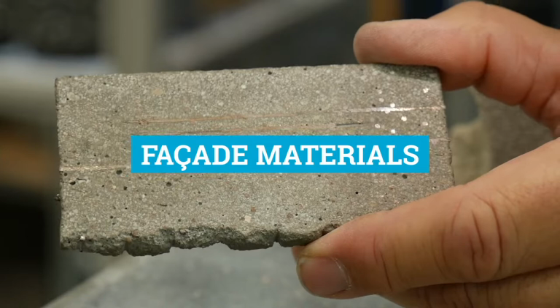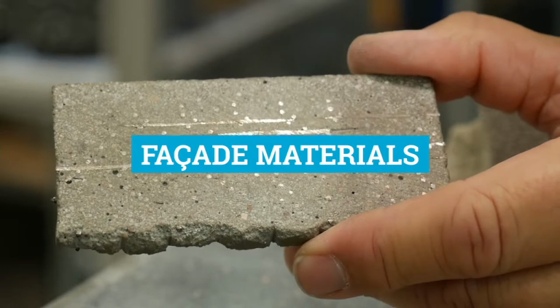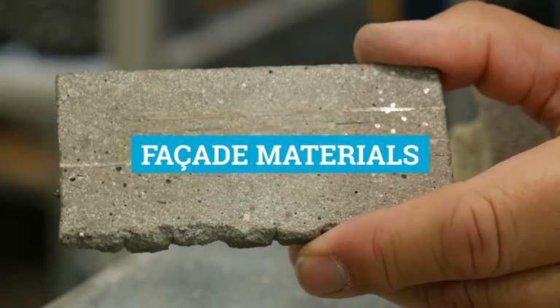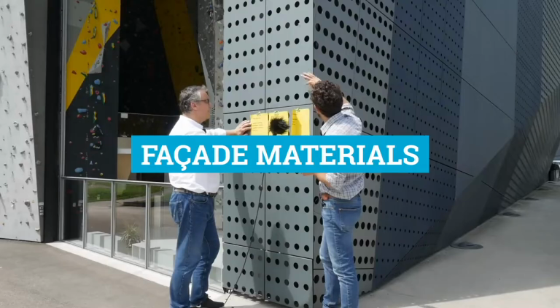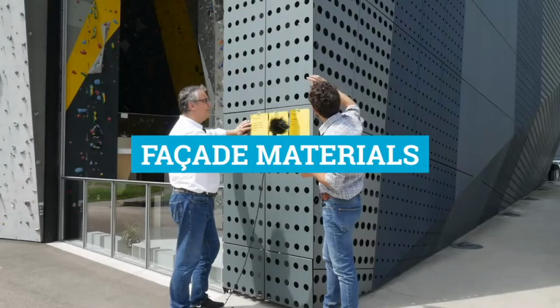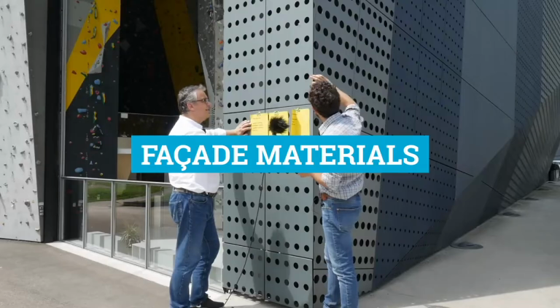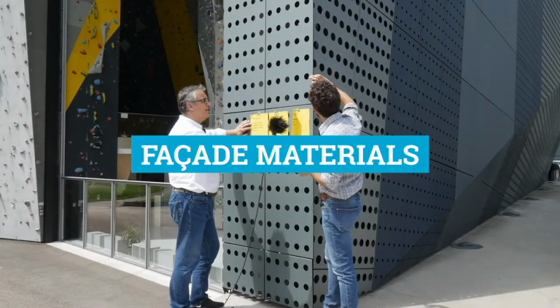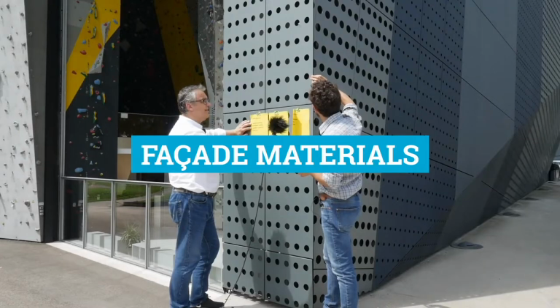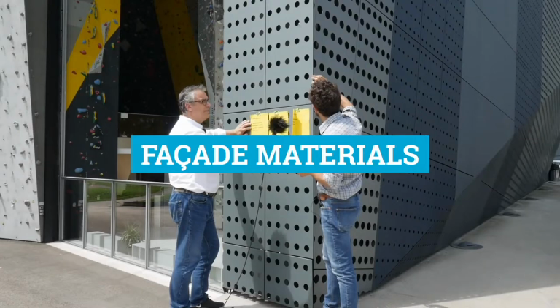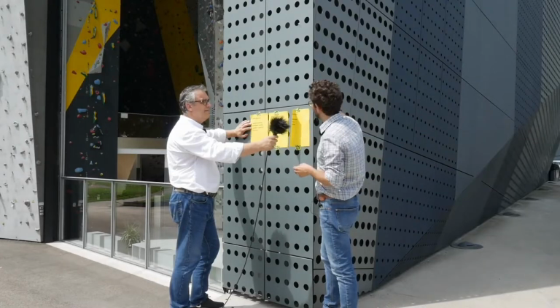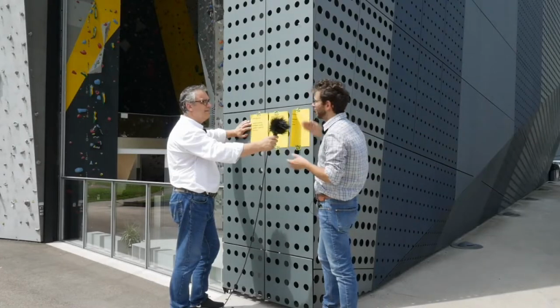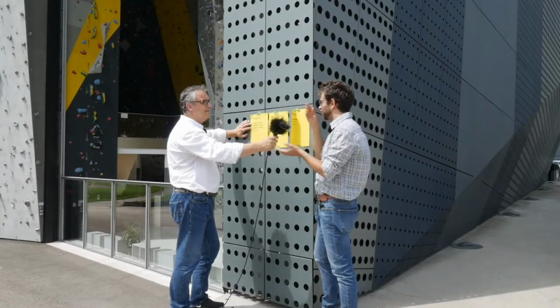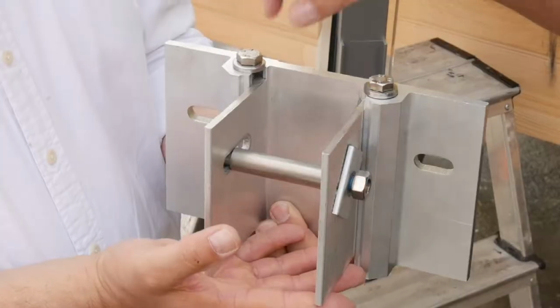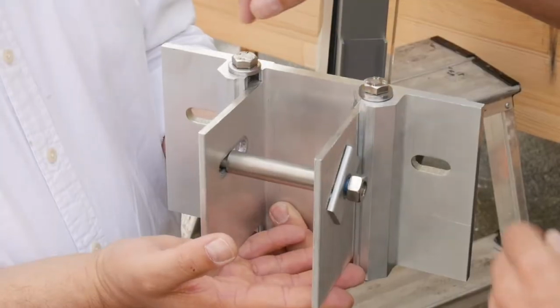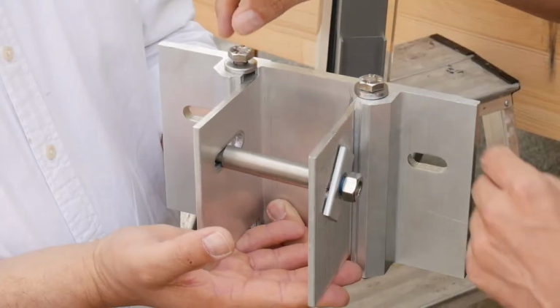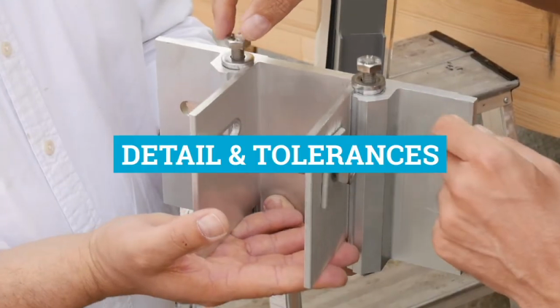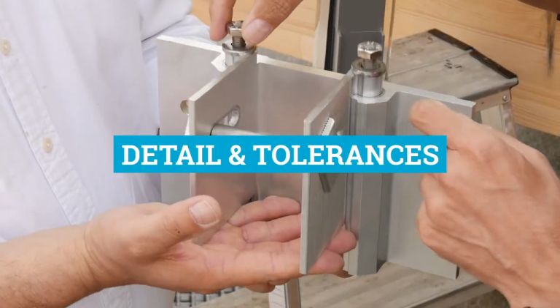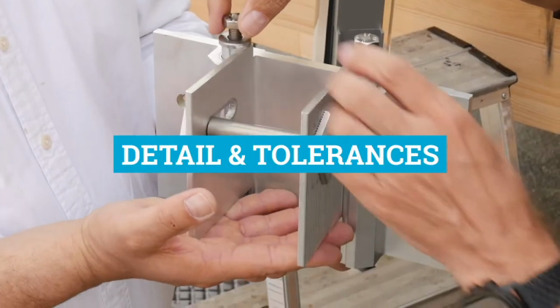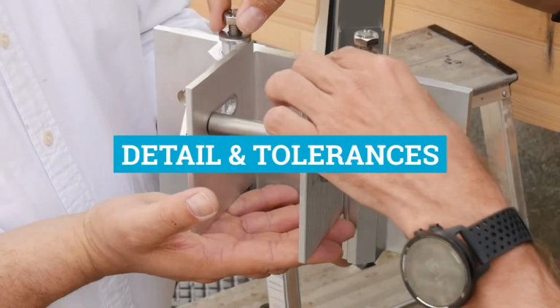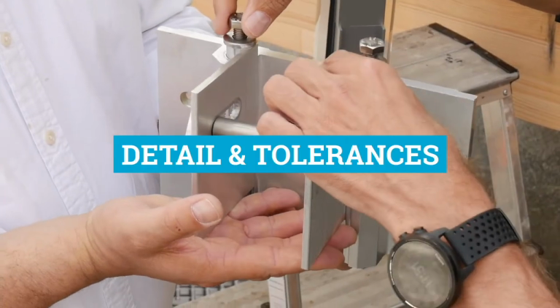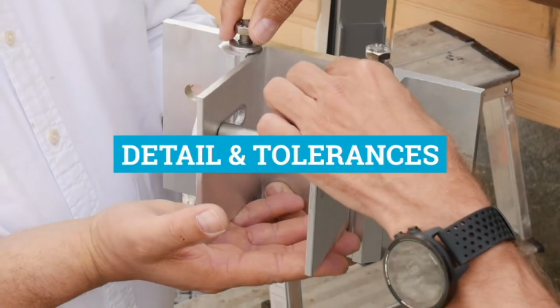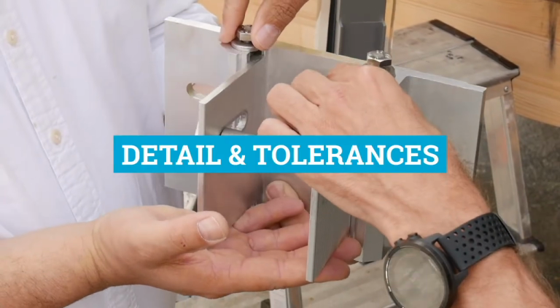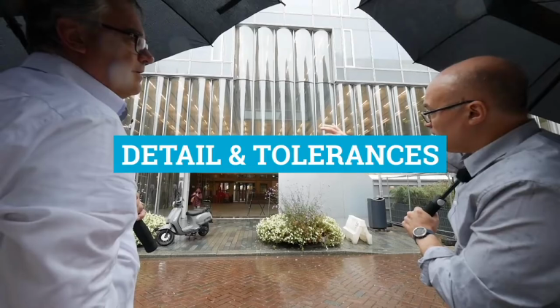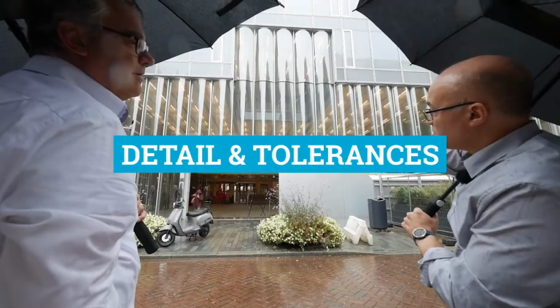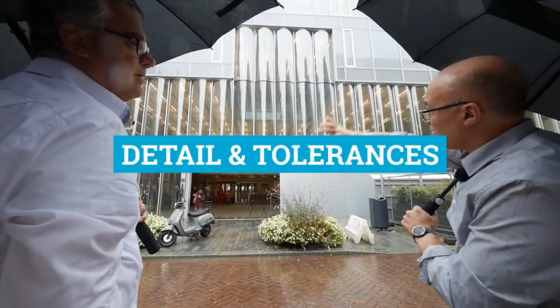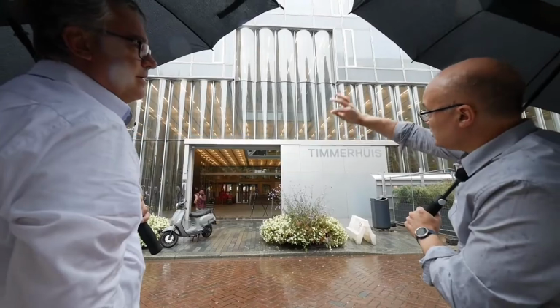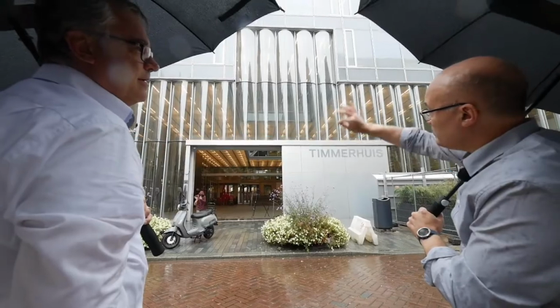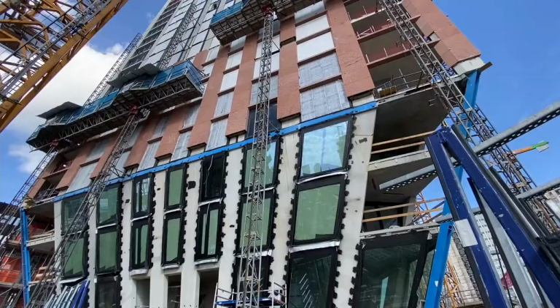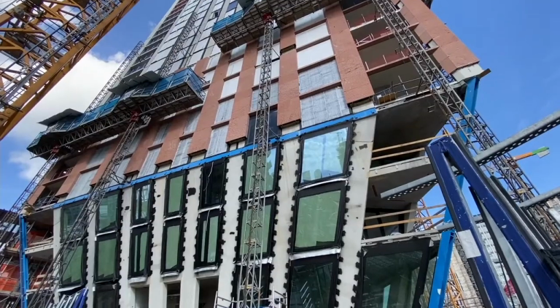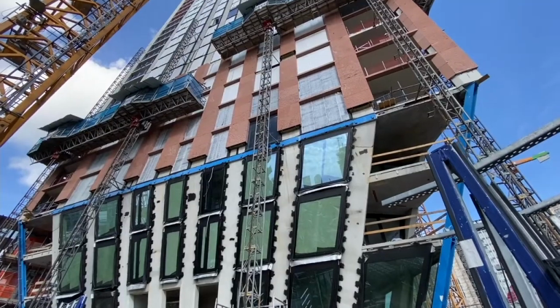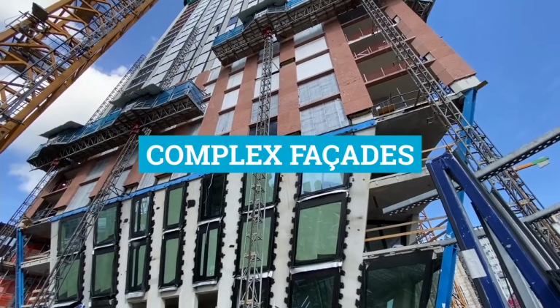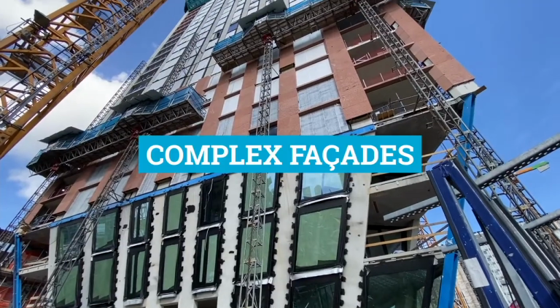So this is the cladding metal, basically a sheet. The glass, the mullions, the frames.